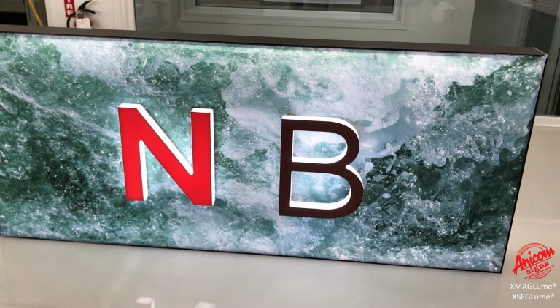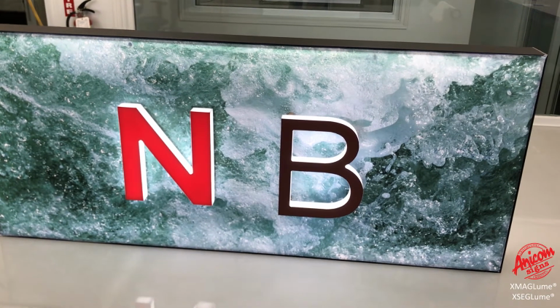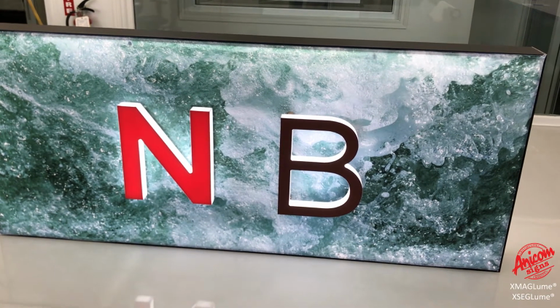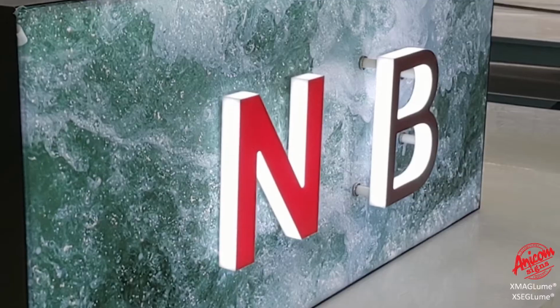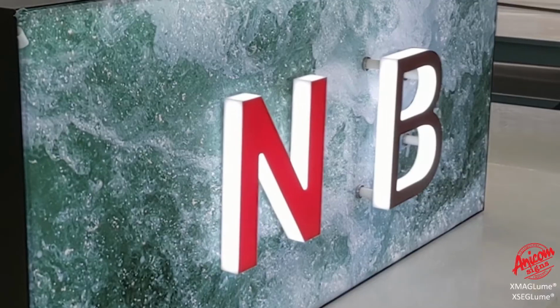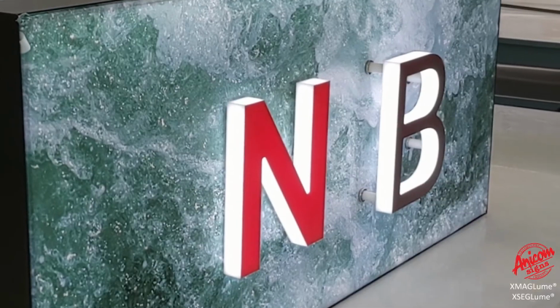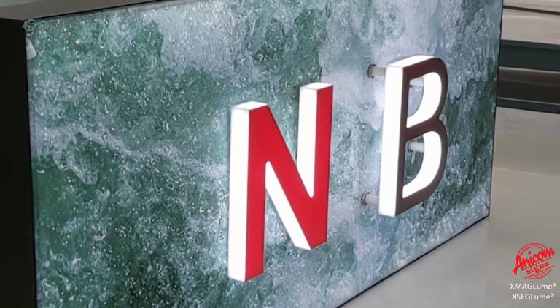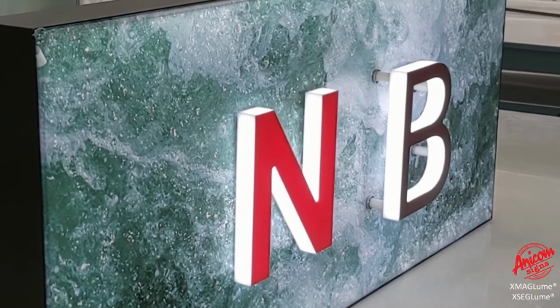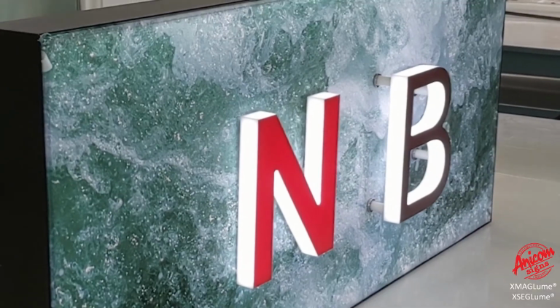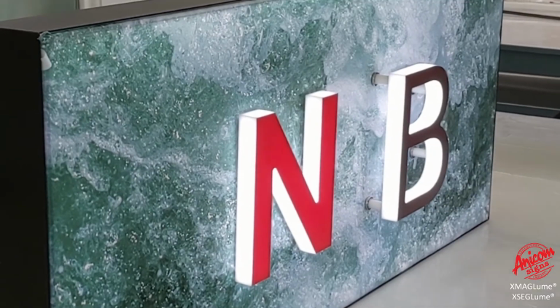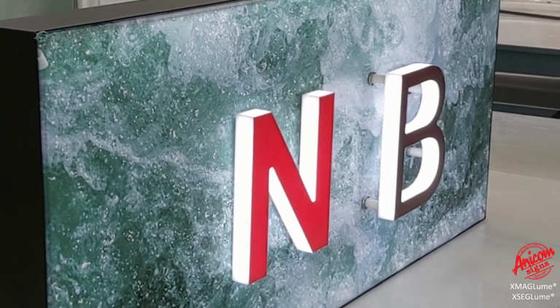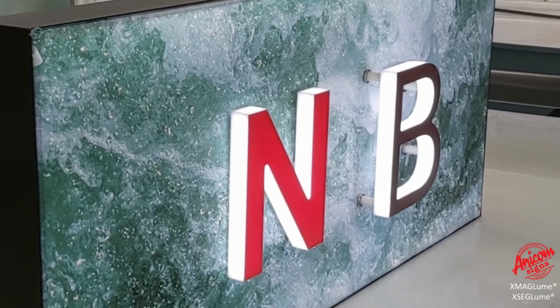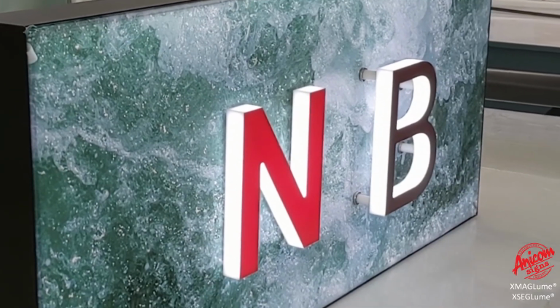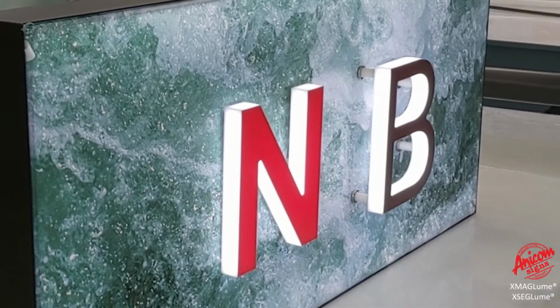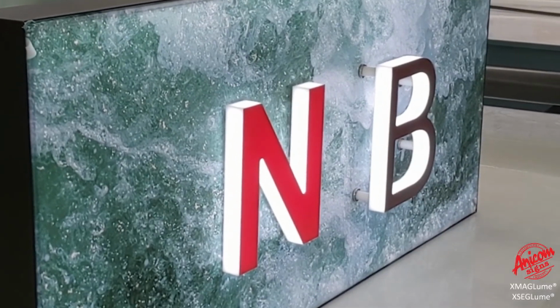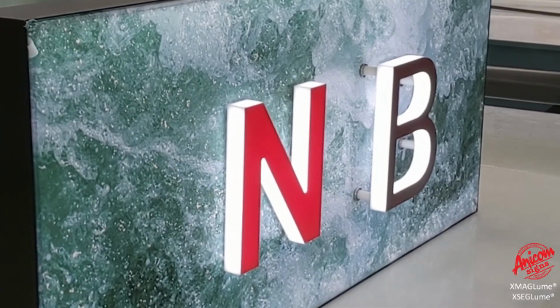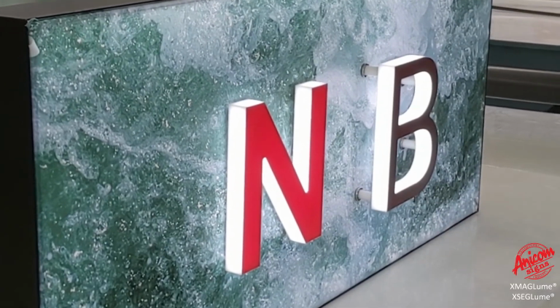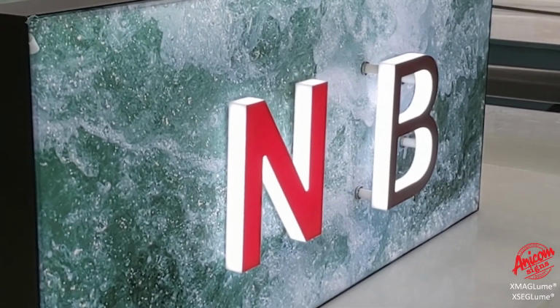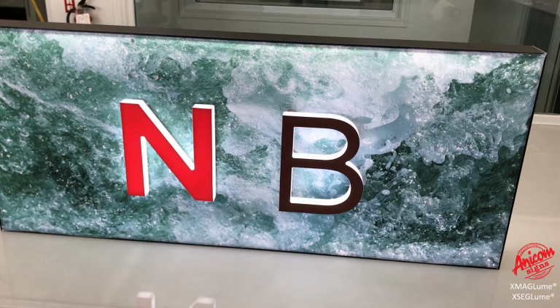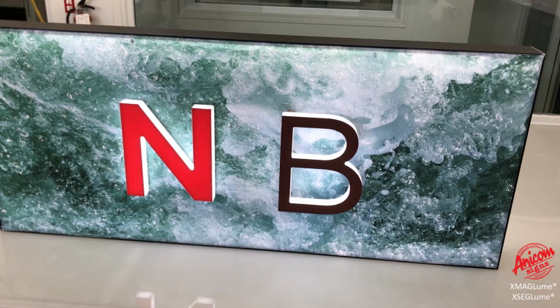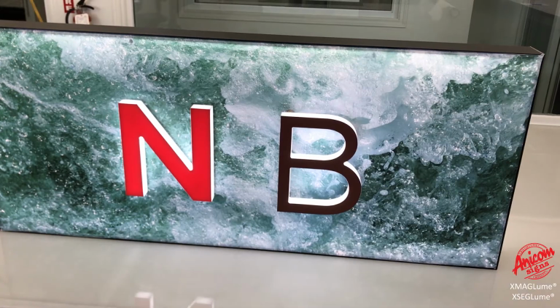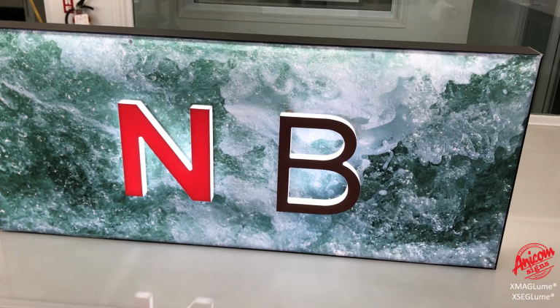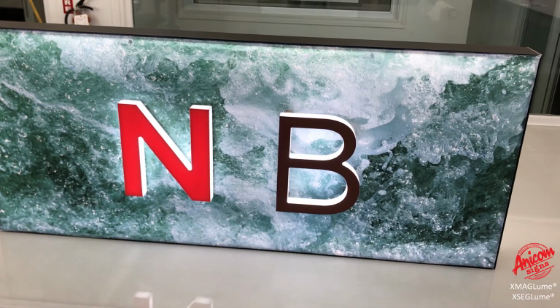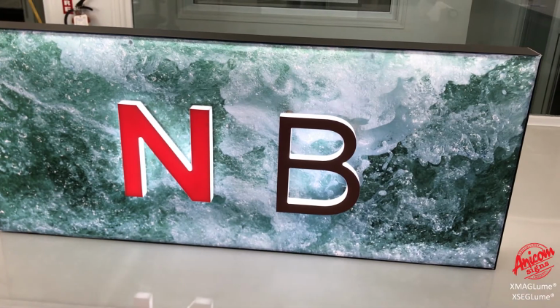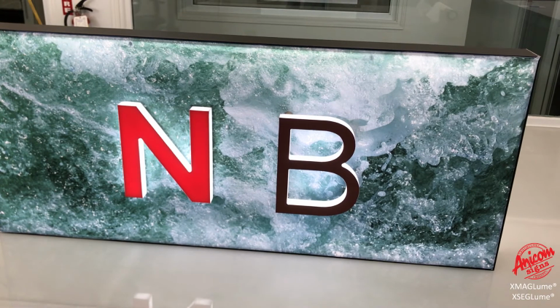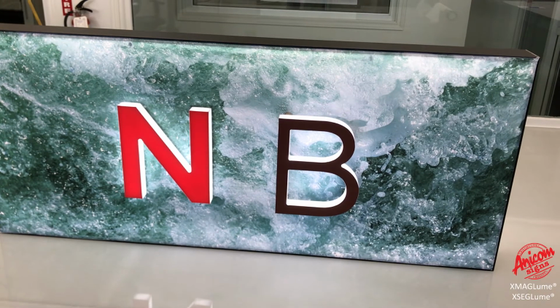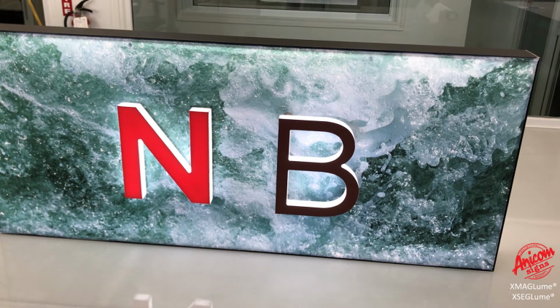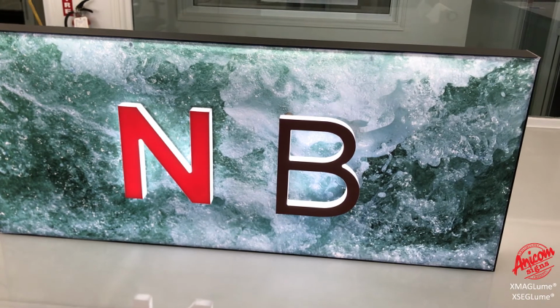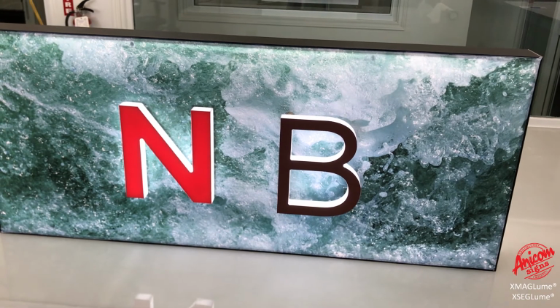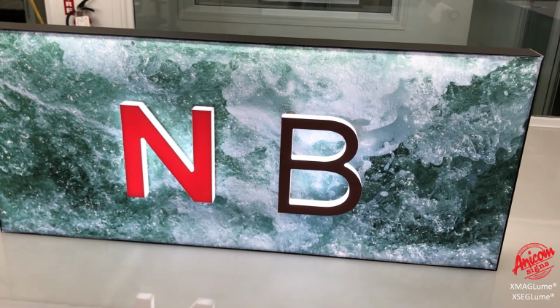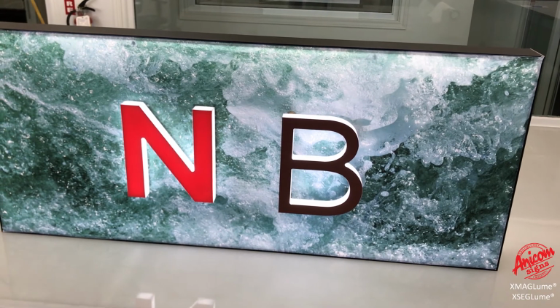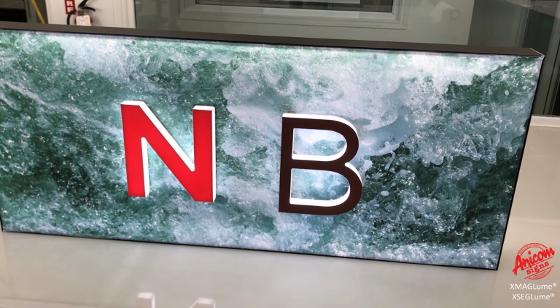The faces and returns can be lit, and halo illumination is also possible.